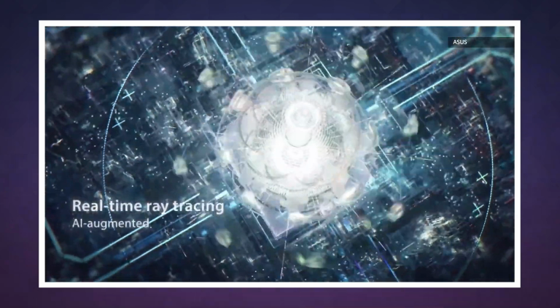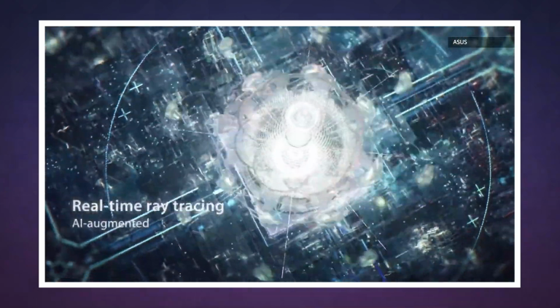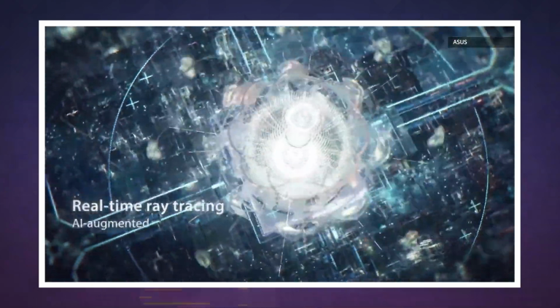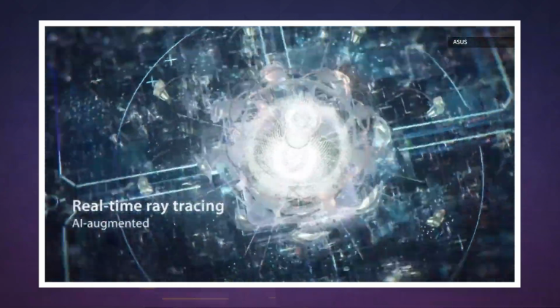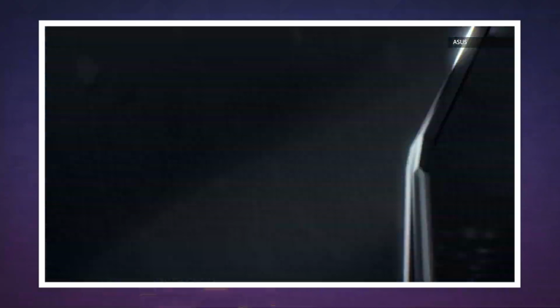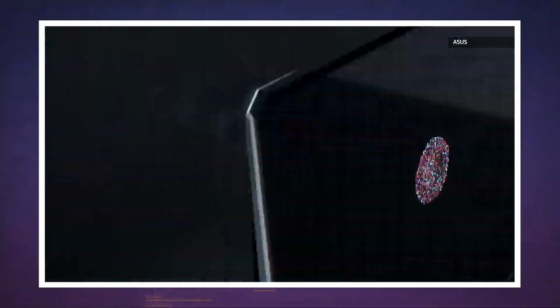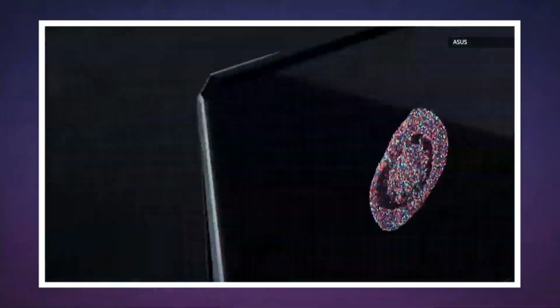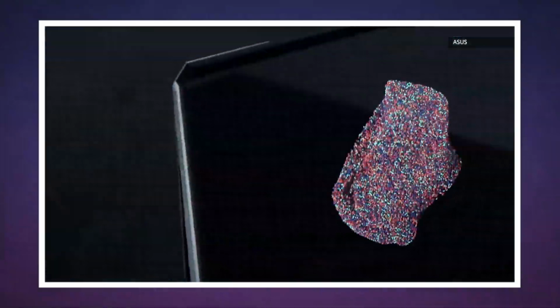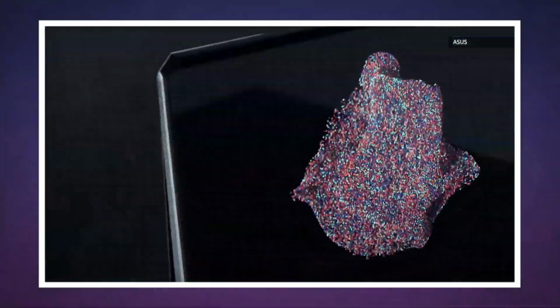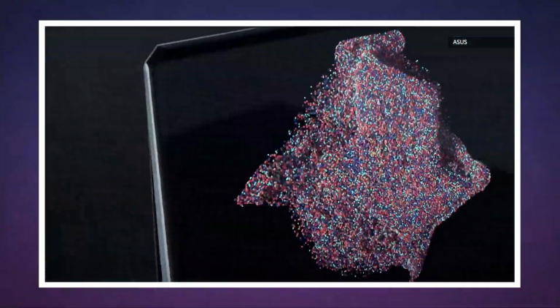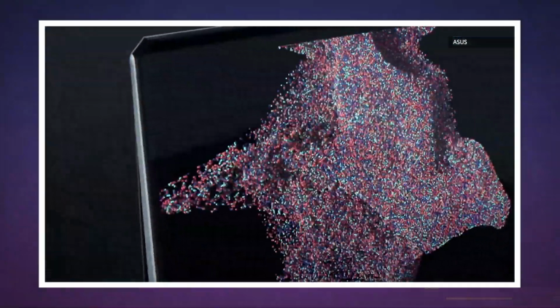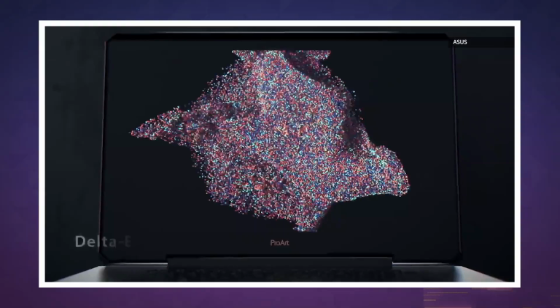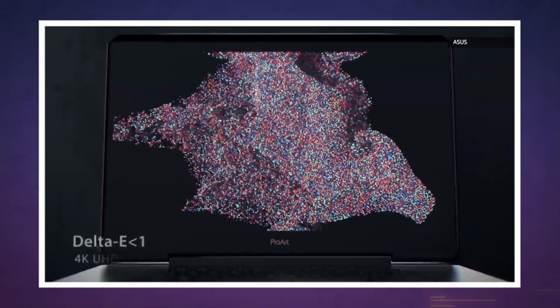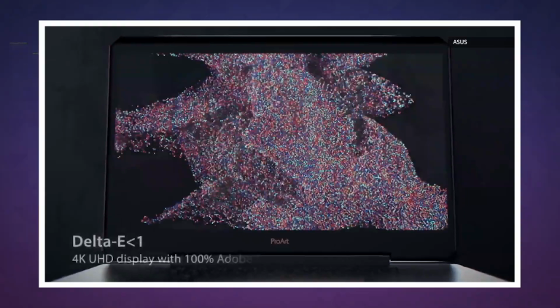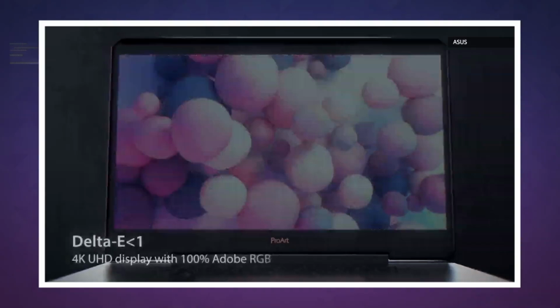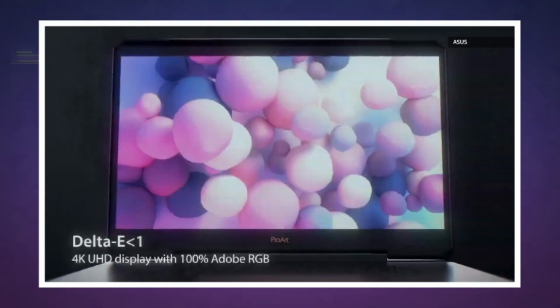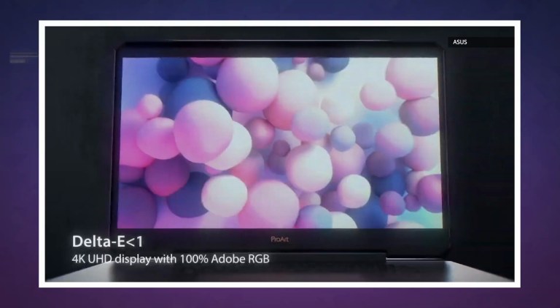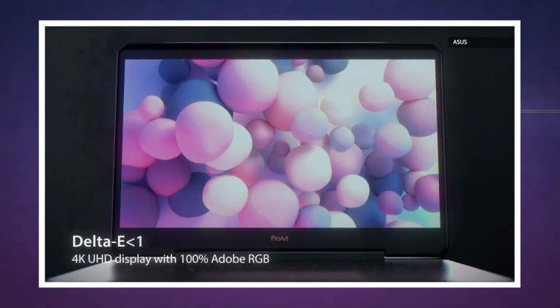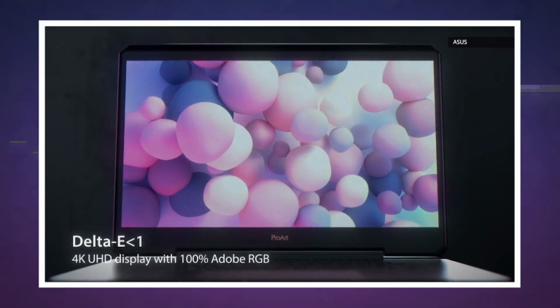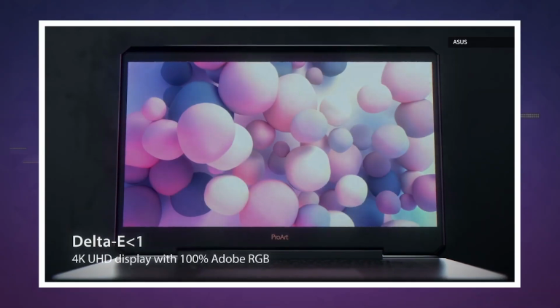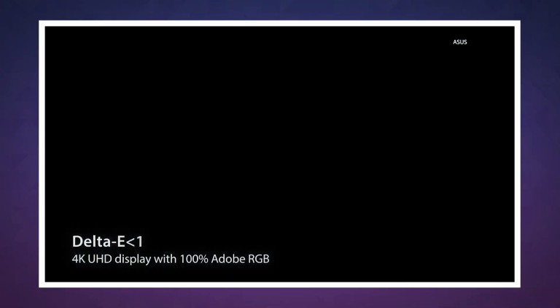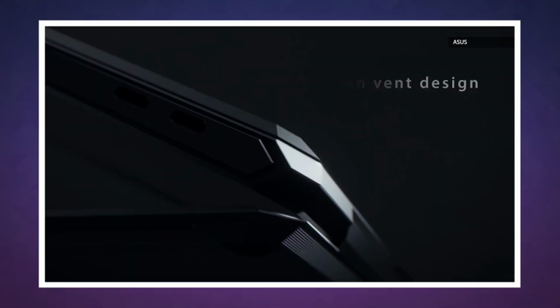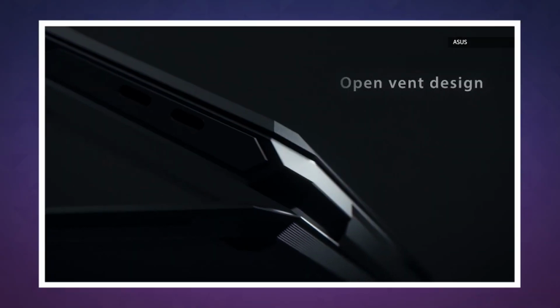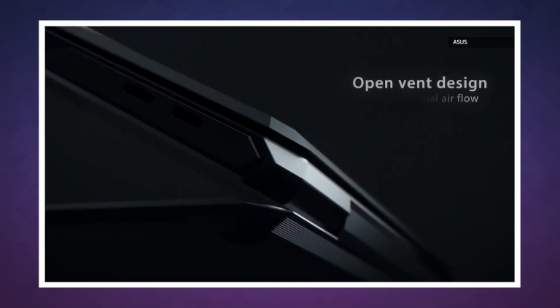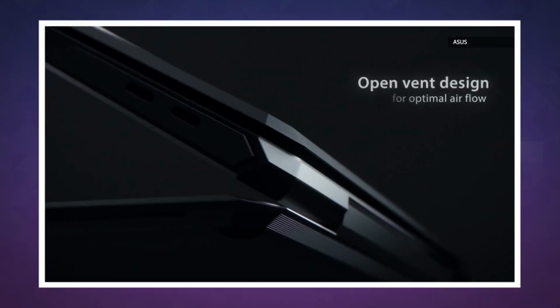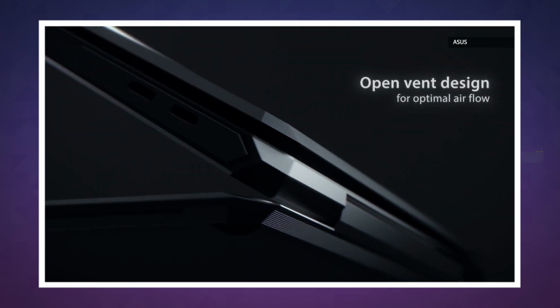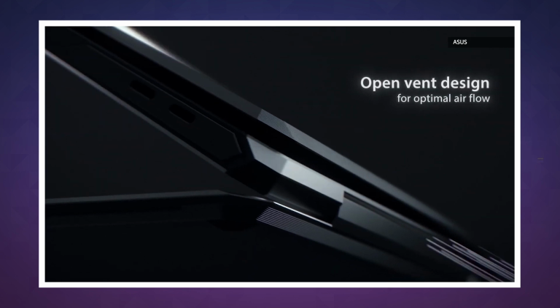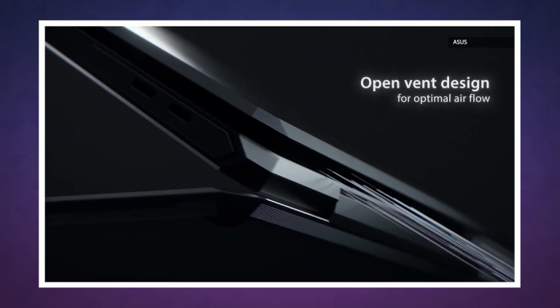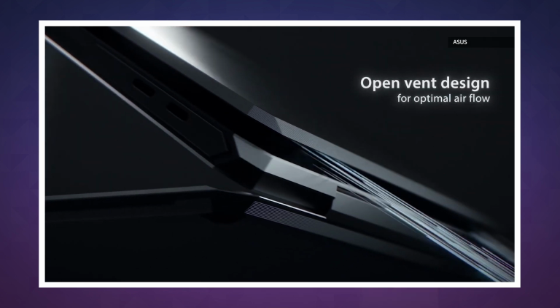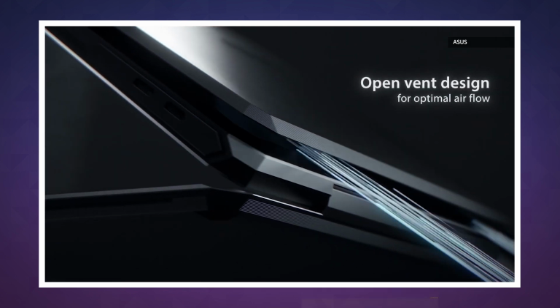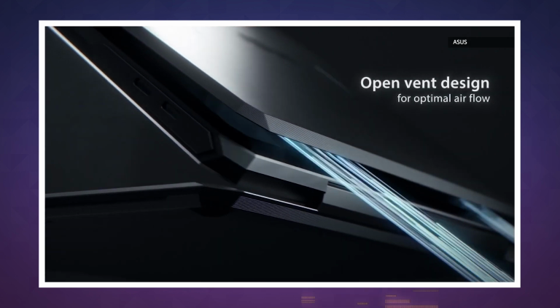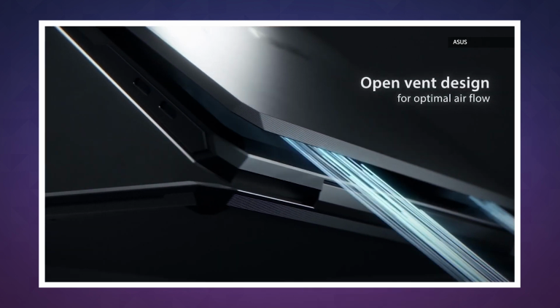It's also working with laptop makers to develop slimmer power adapters, which can be huge for demanding machines.